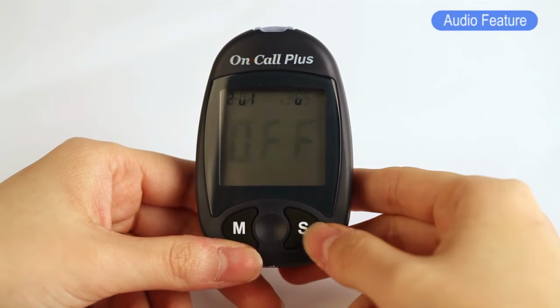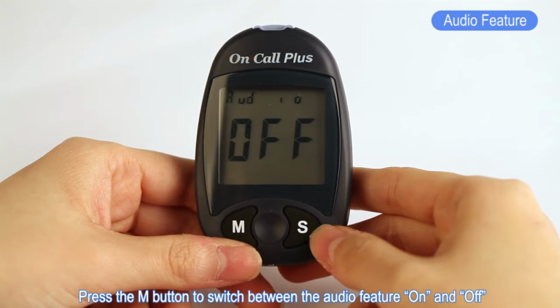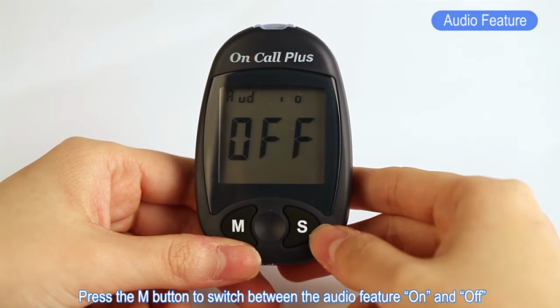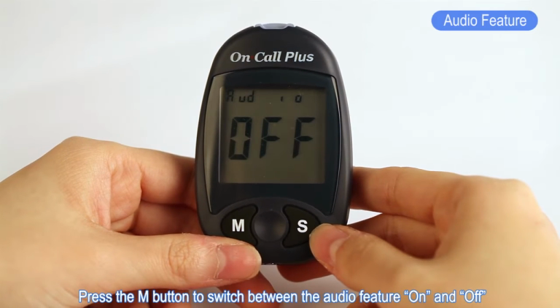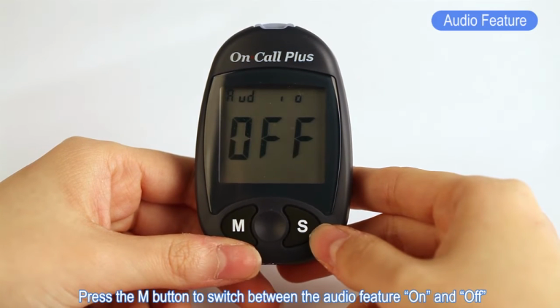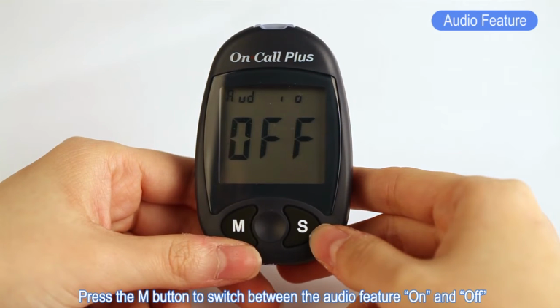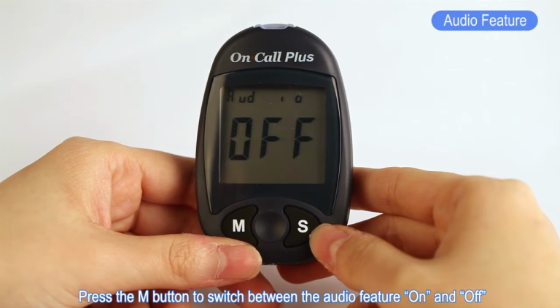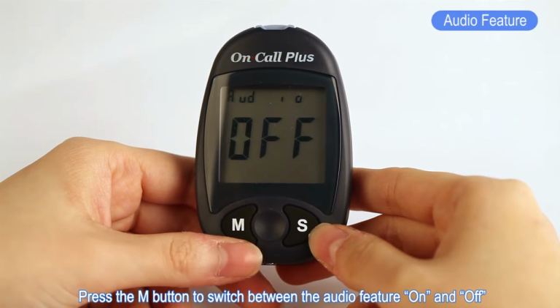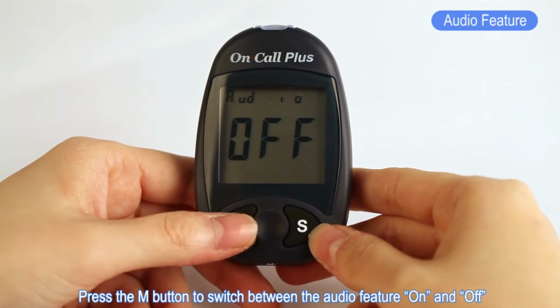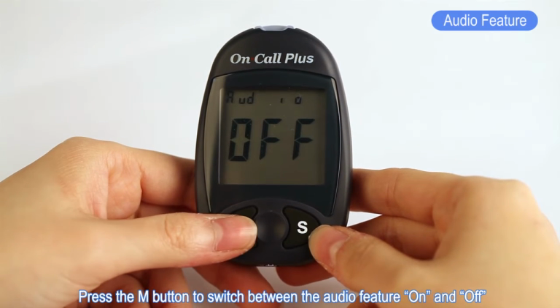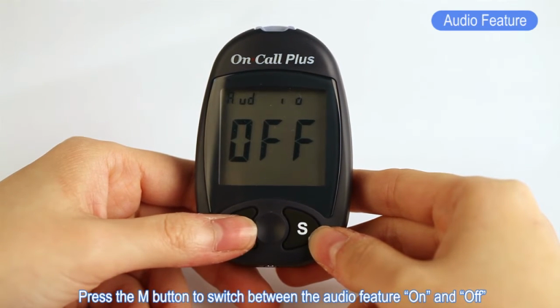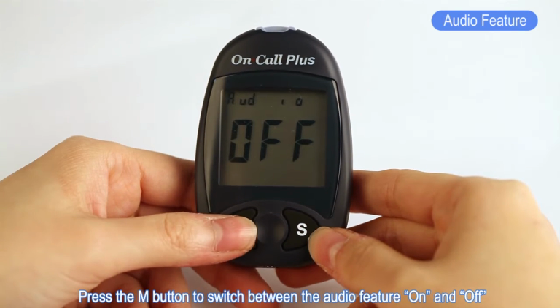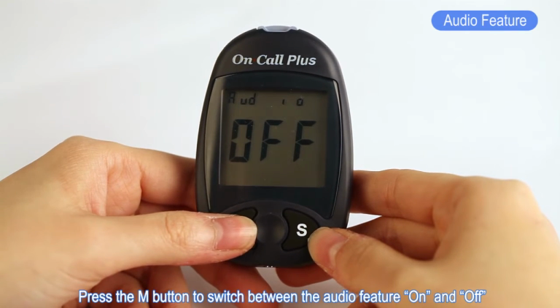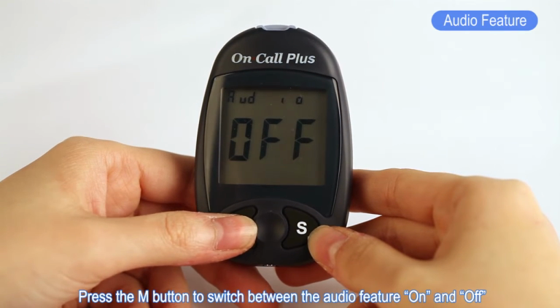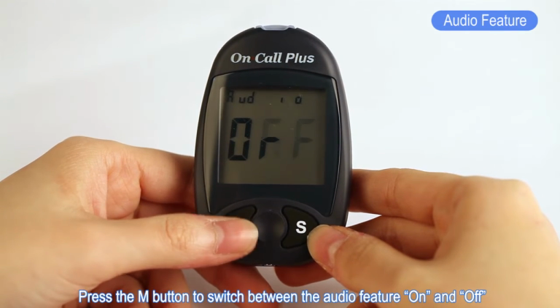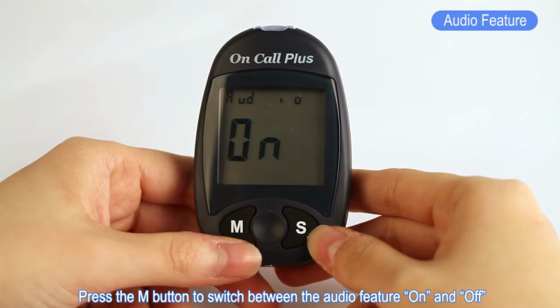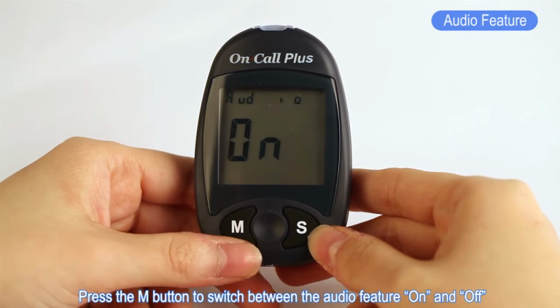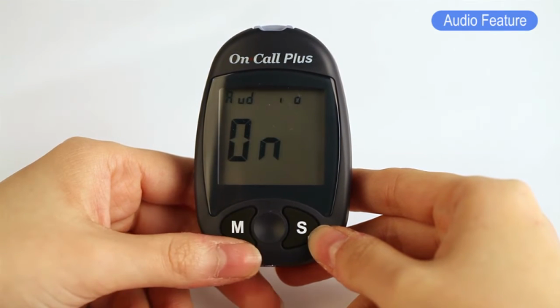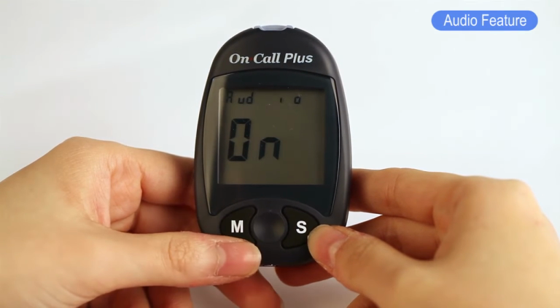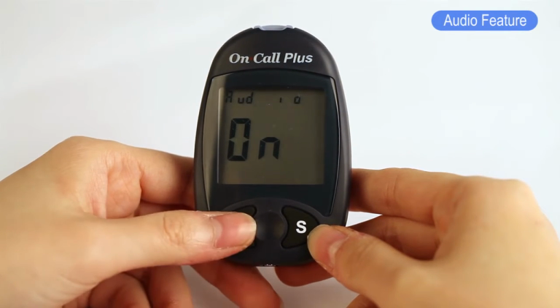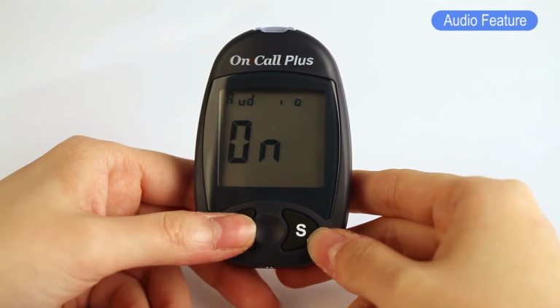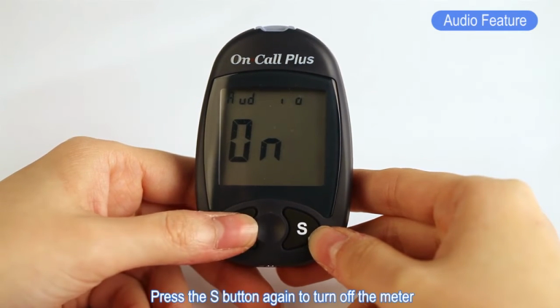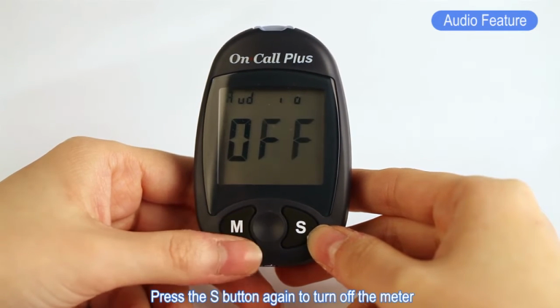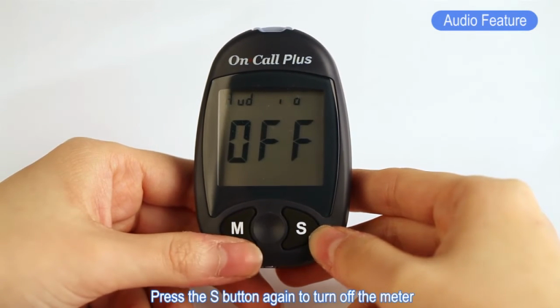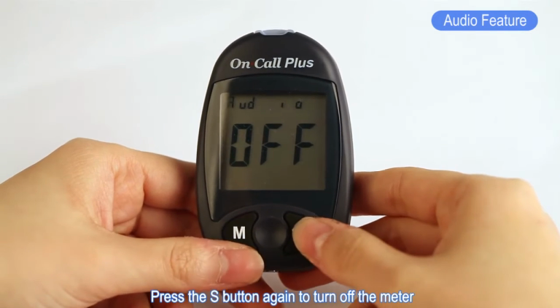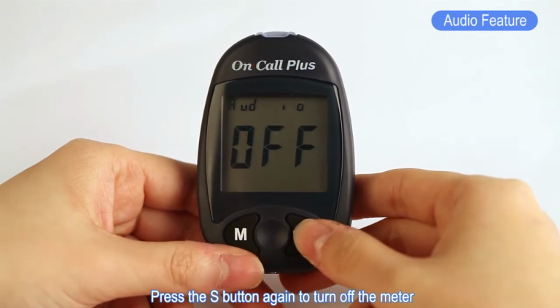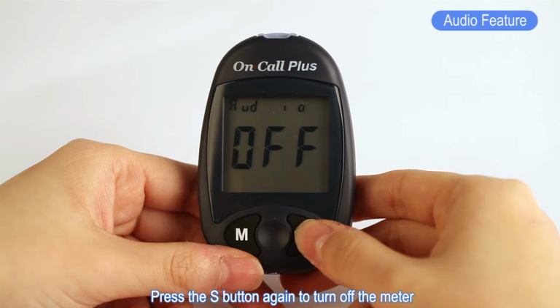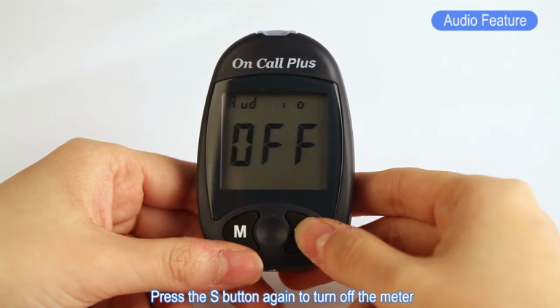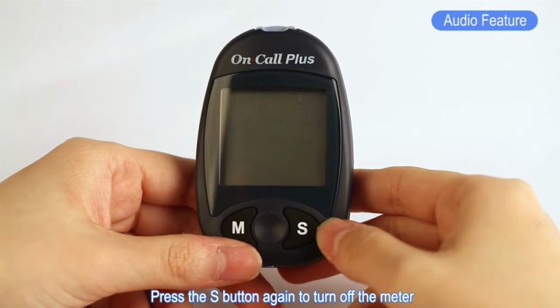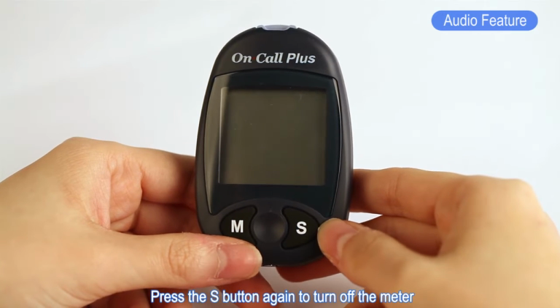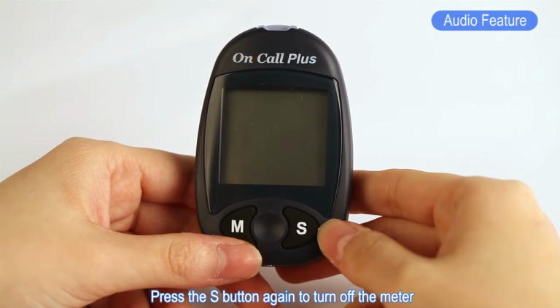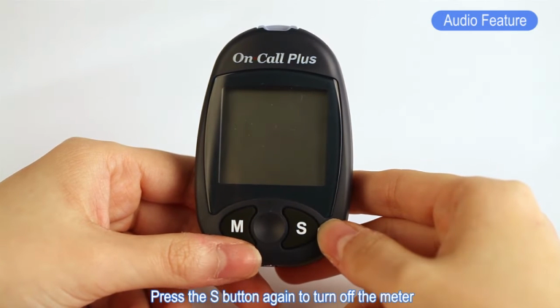Press the M button to switch the audio feature on and off. Press the S button again to turn off the meter.